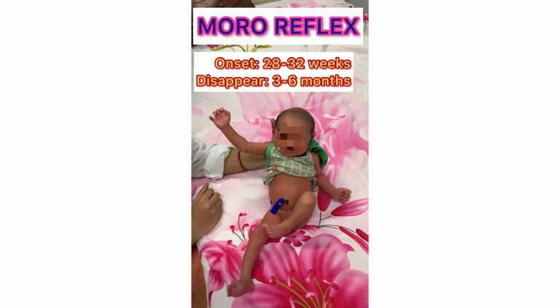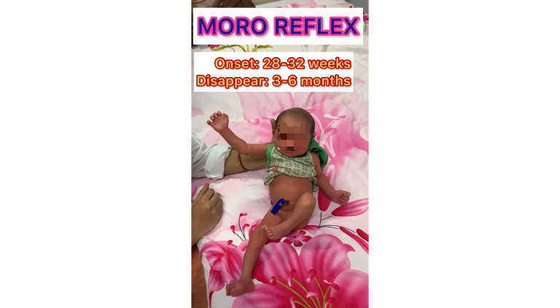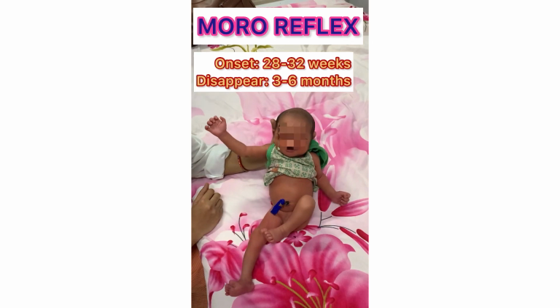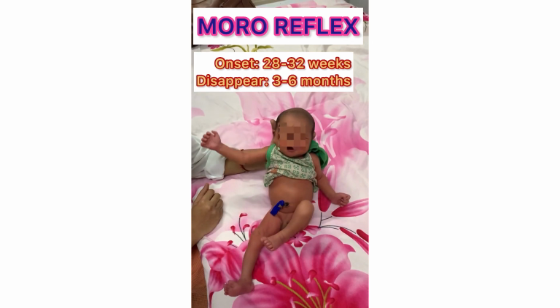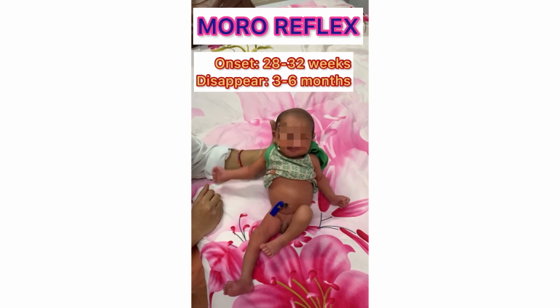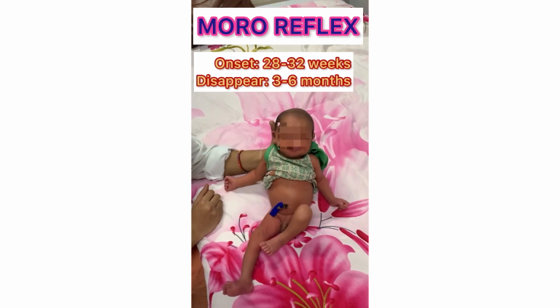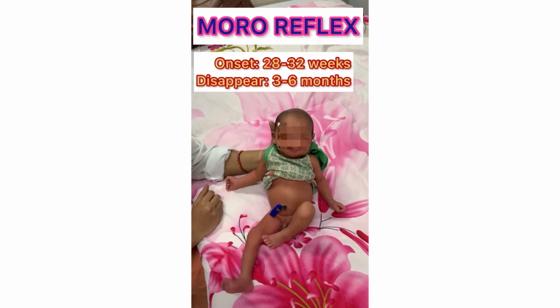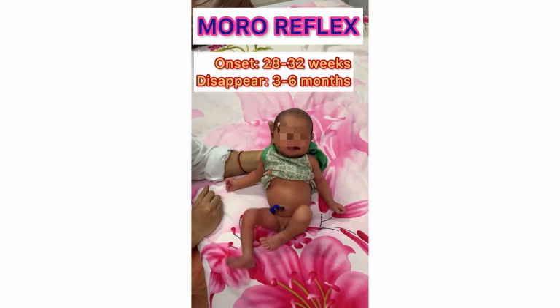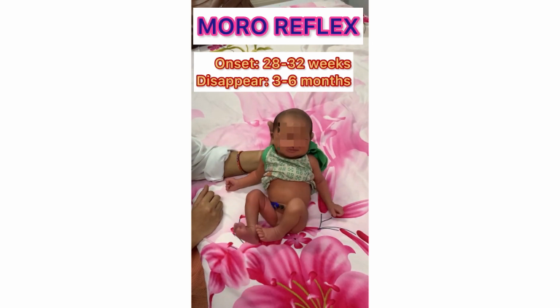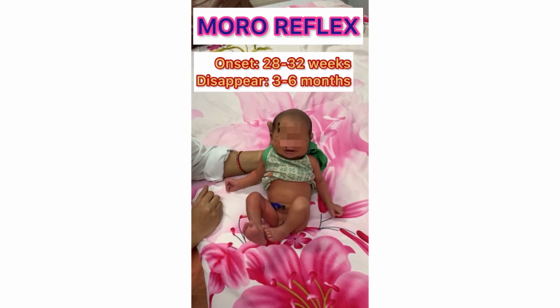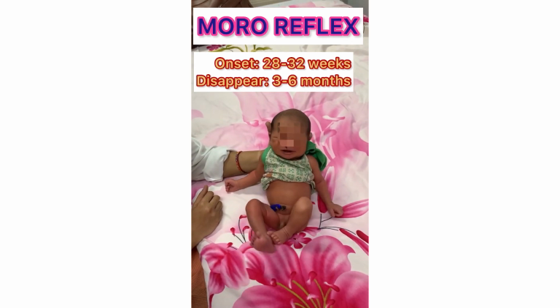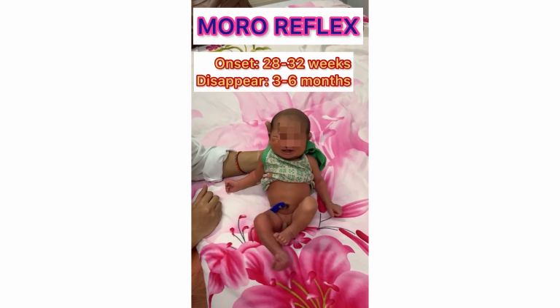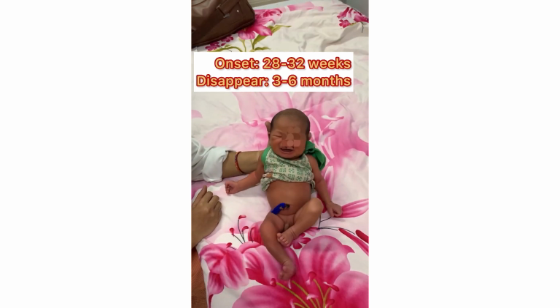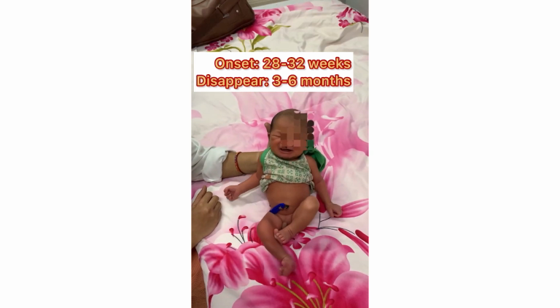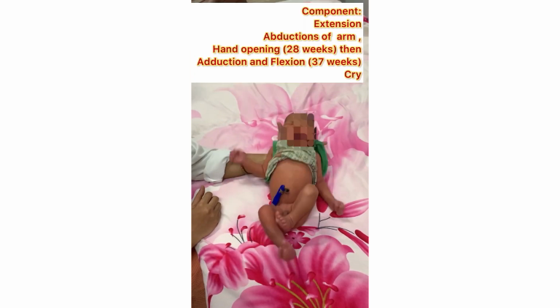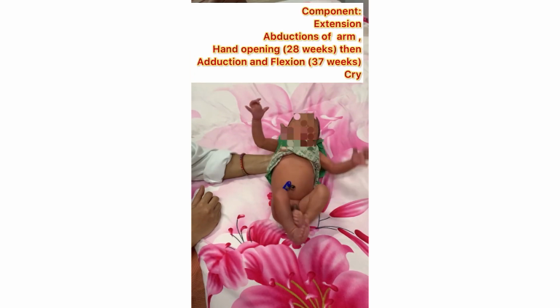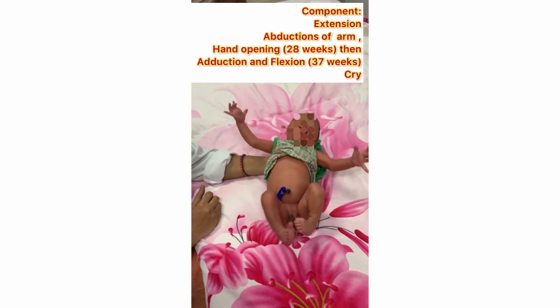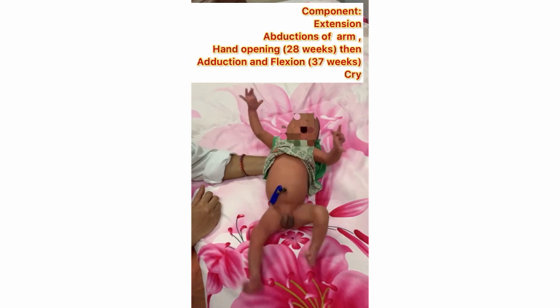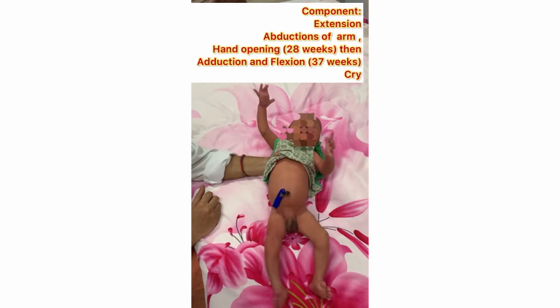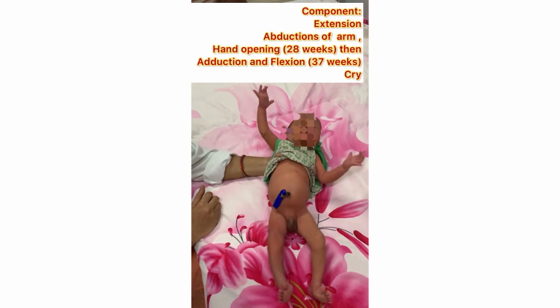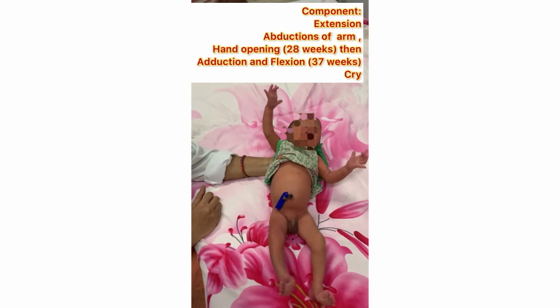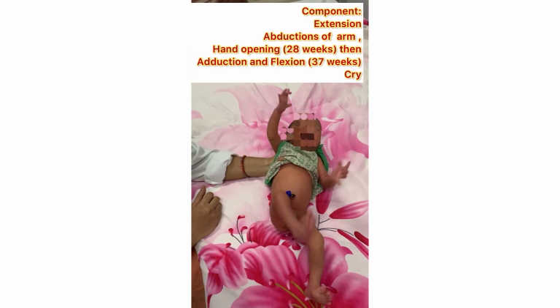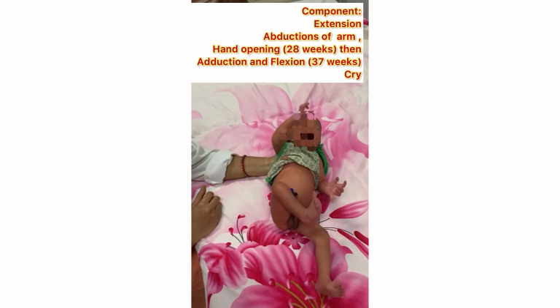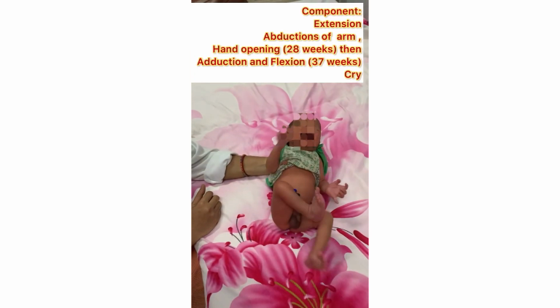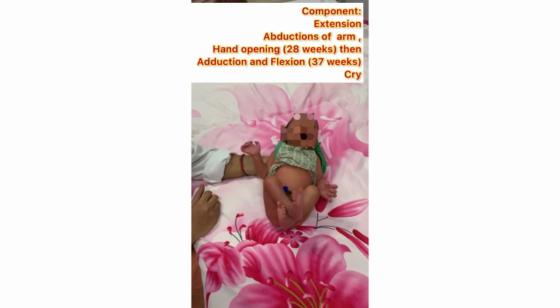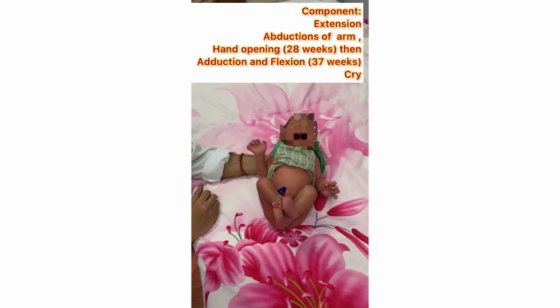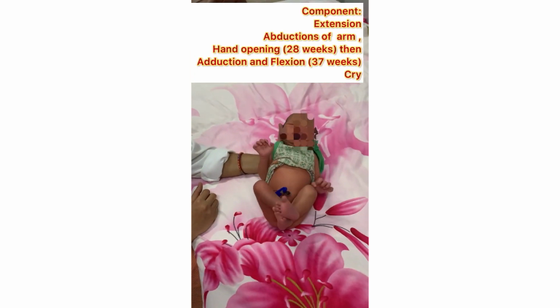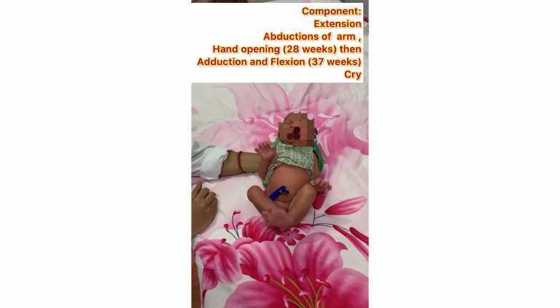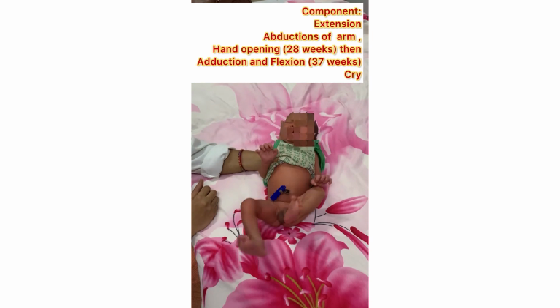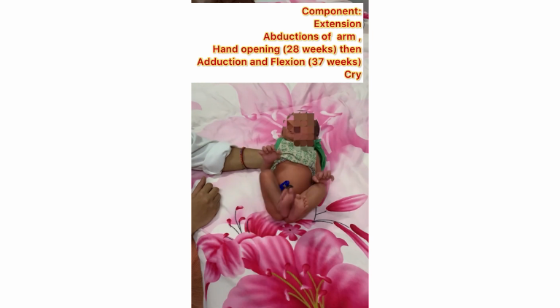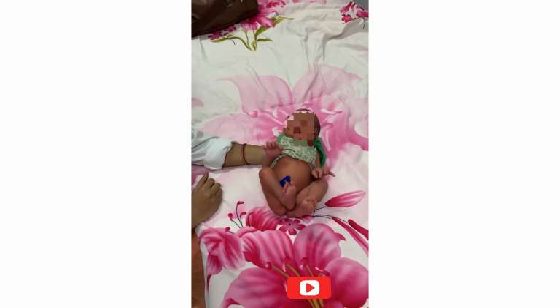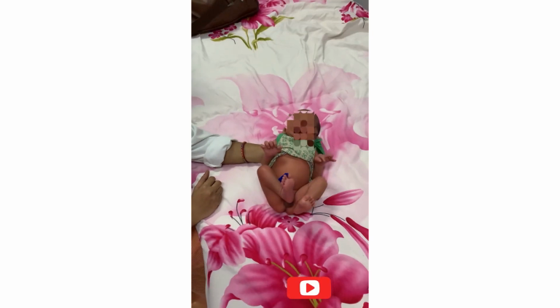For eliciting the Moro reflex, support the infant in a semi-erect position and then allow the head to fall back onto your hands.